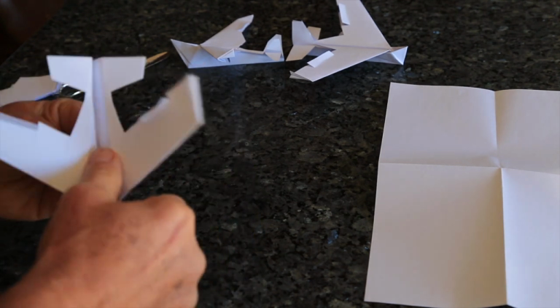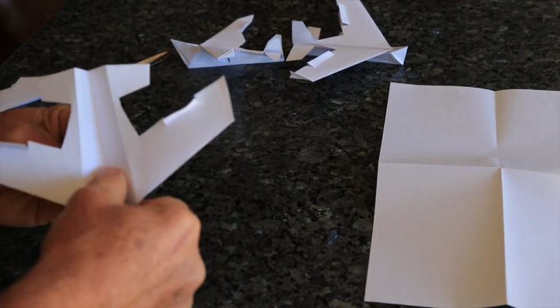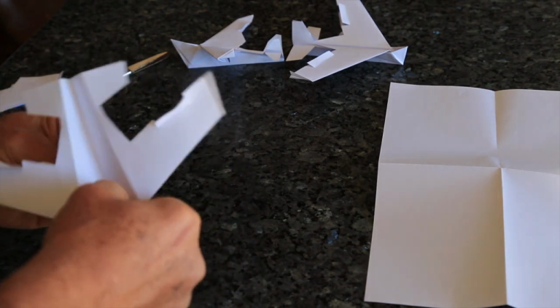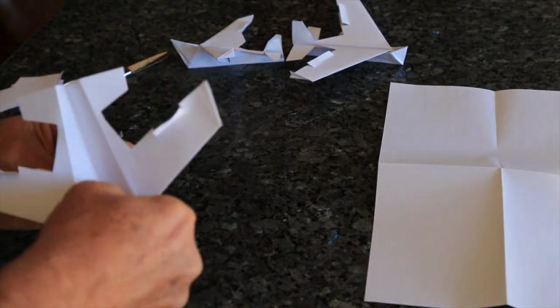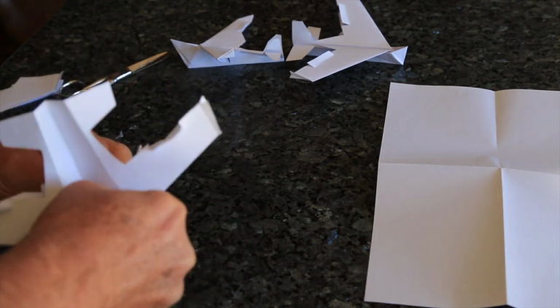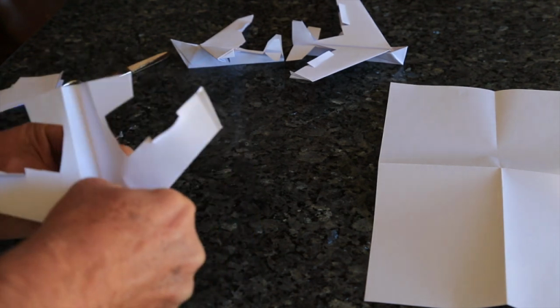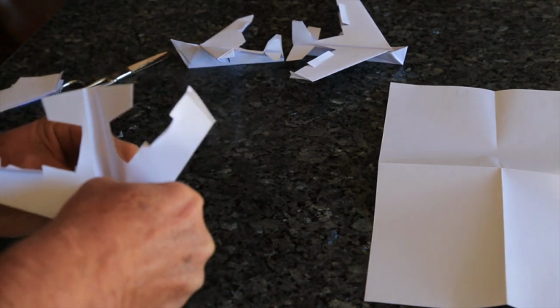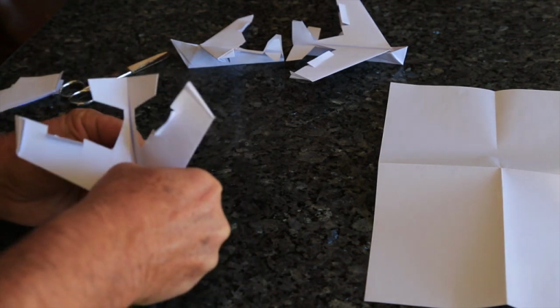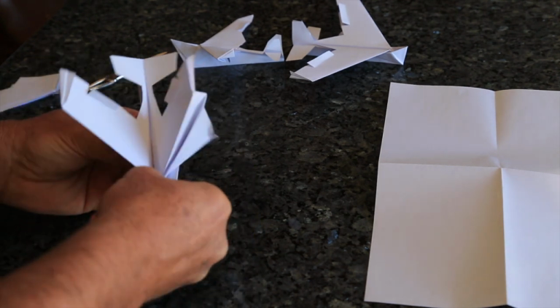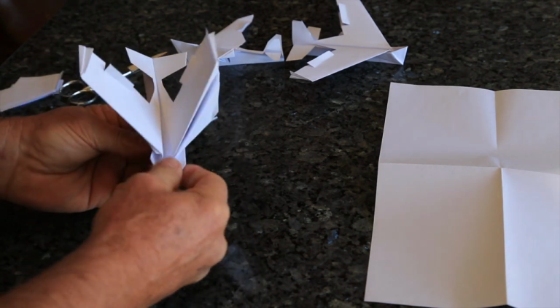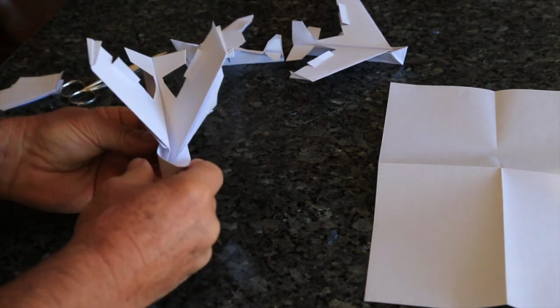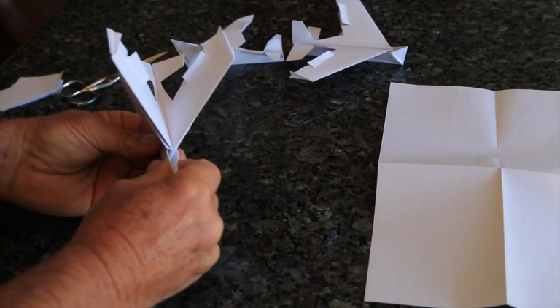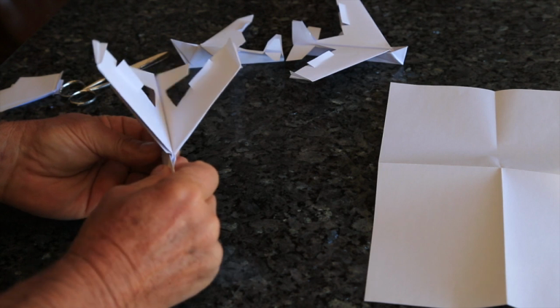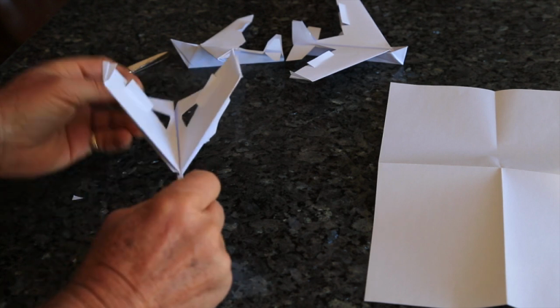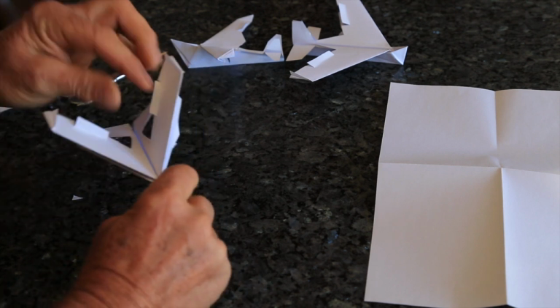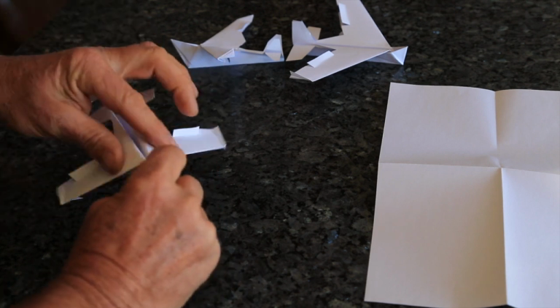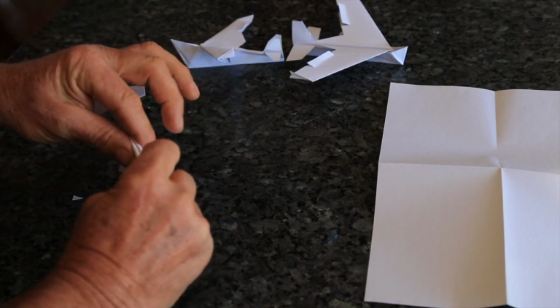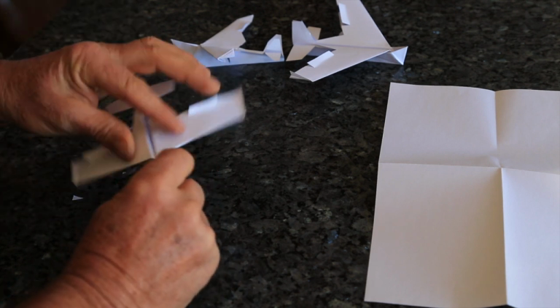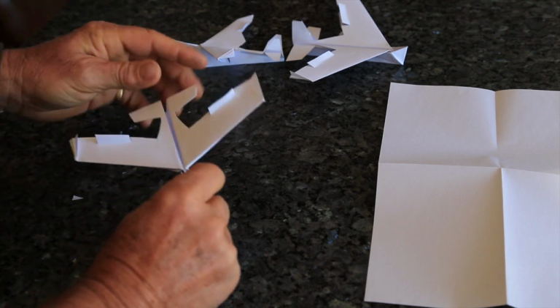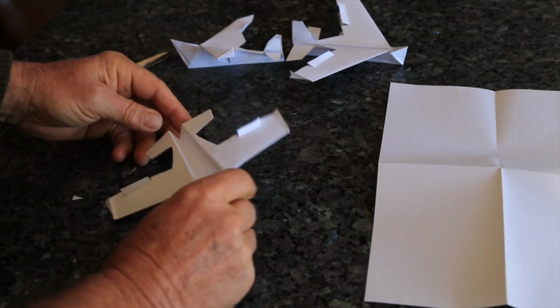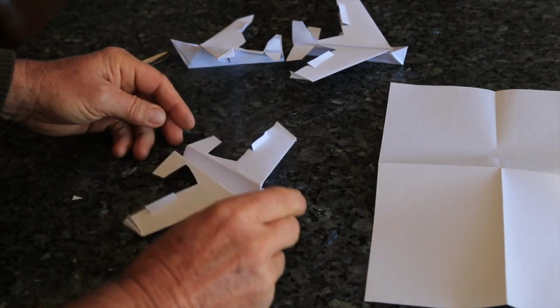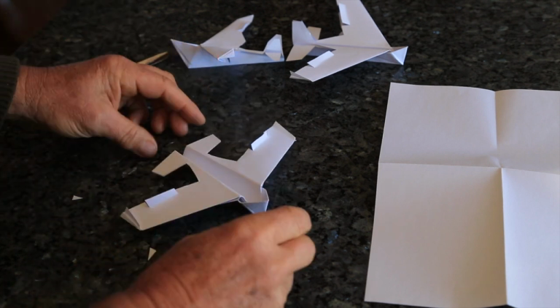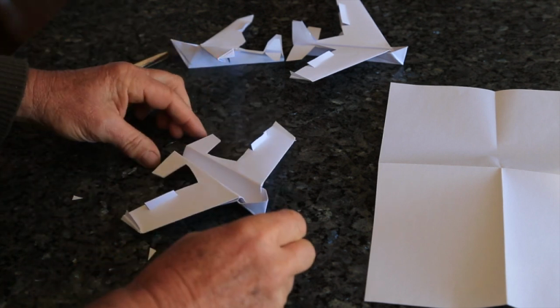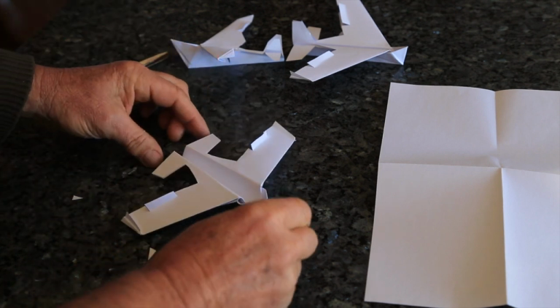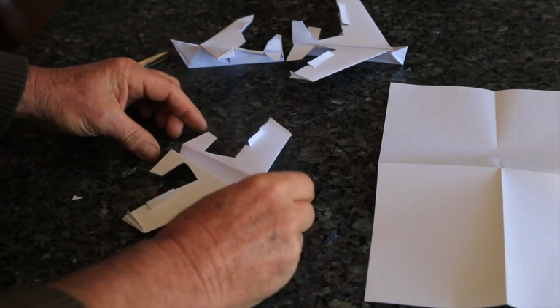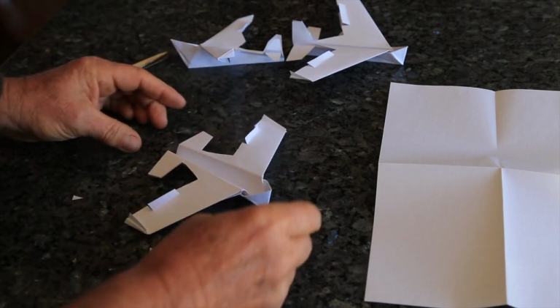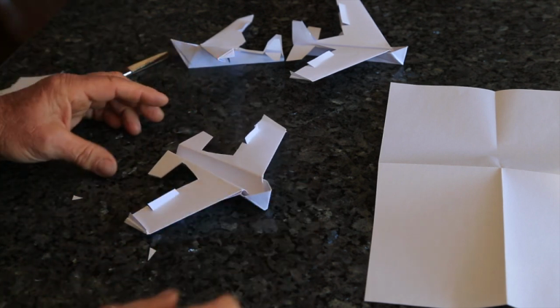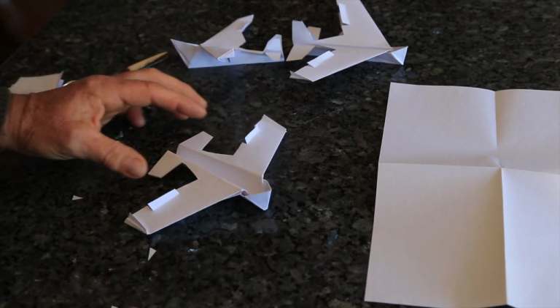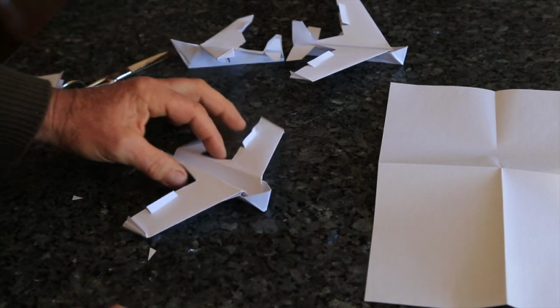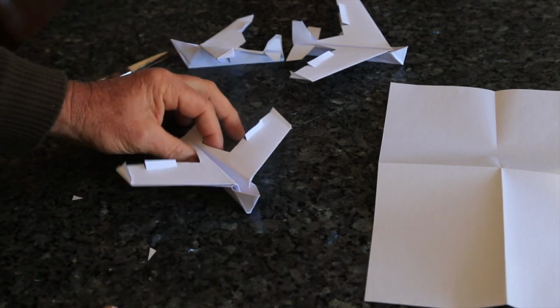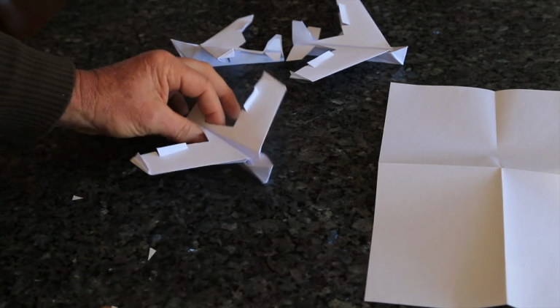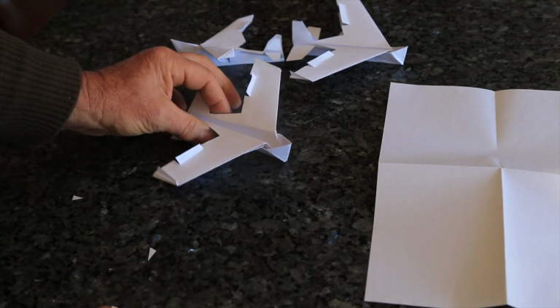Bring this part out and now you have an amphibian airplane.